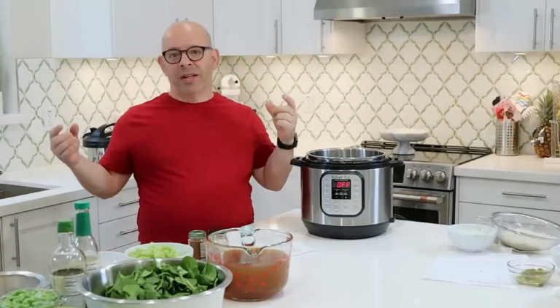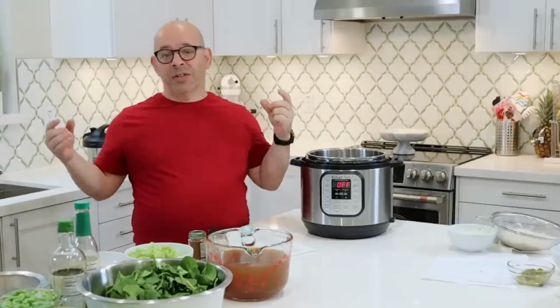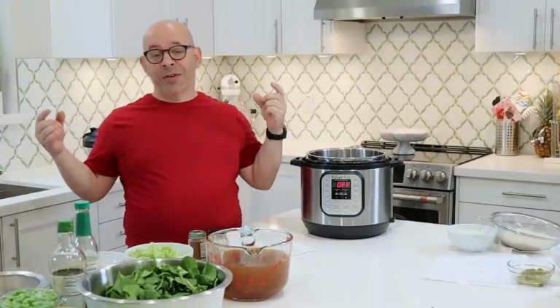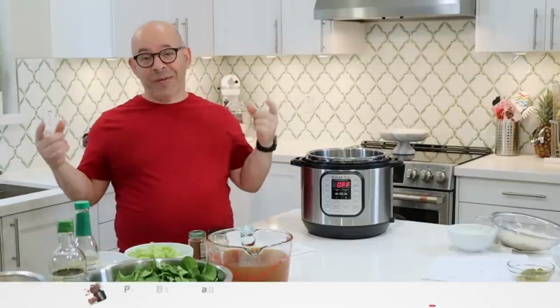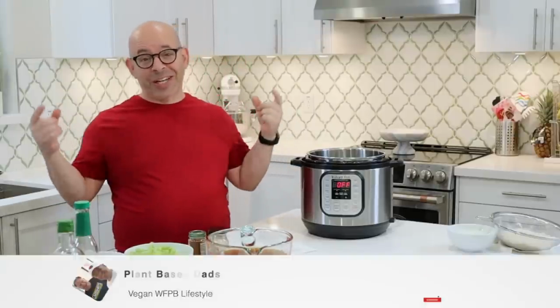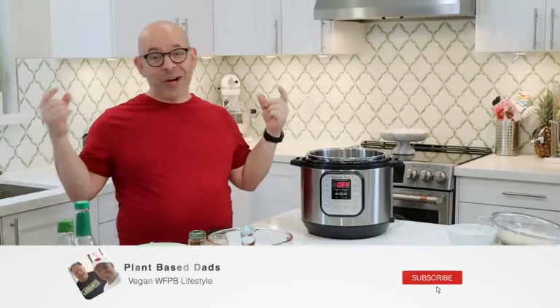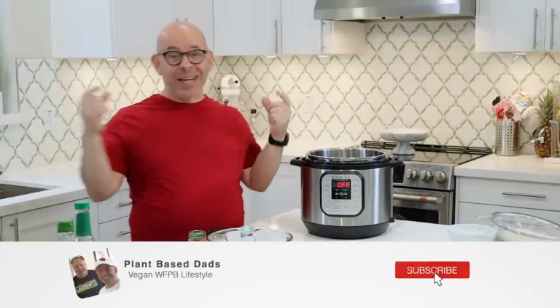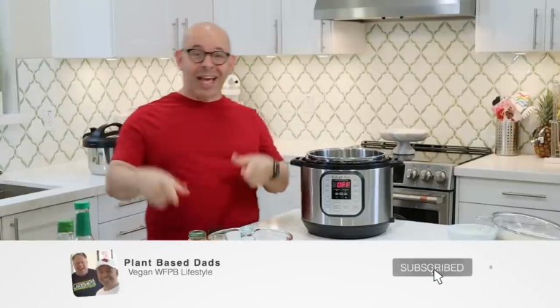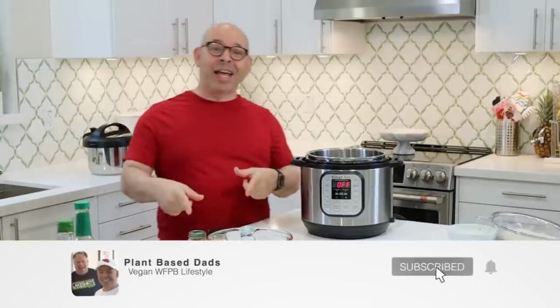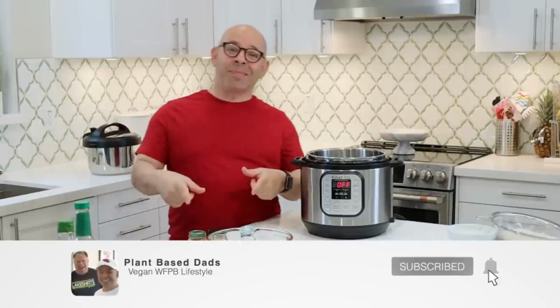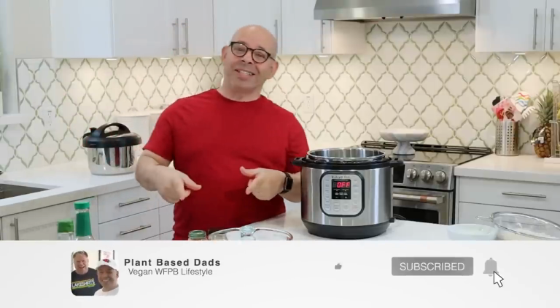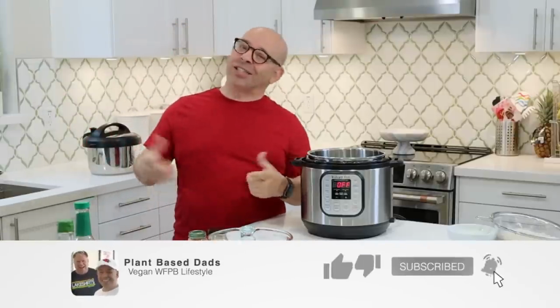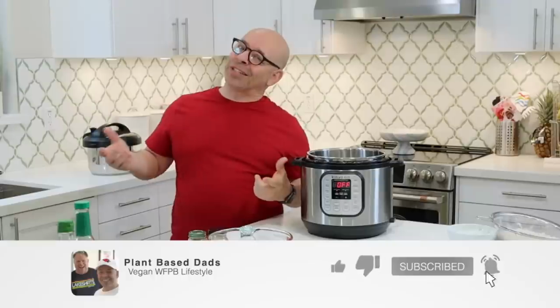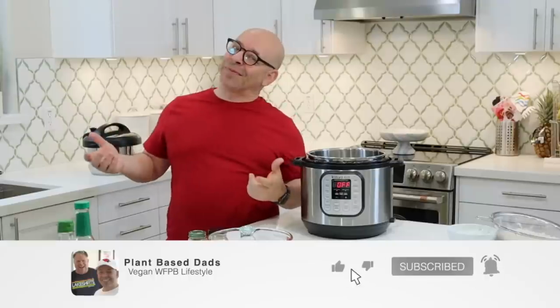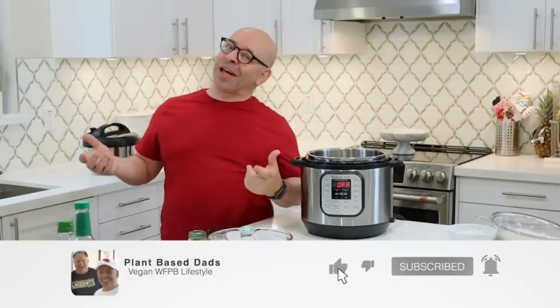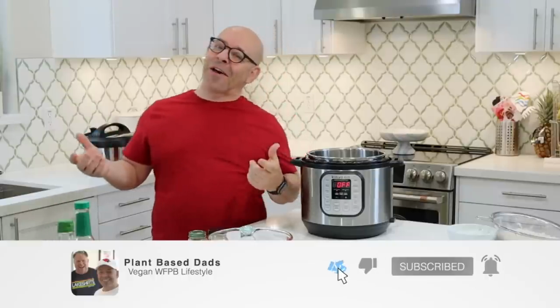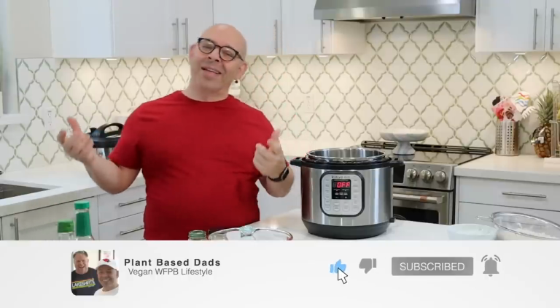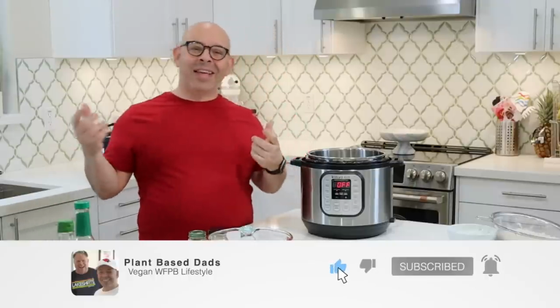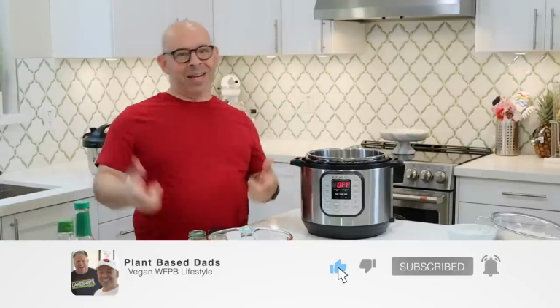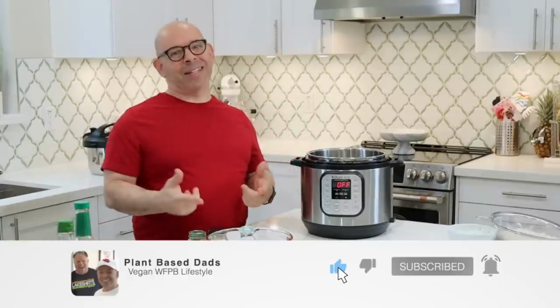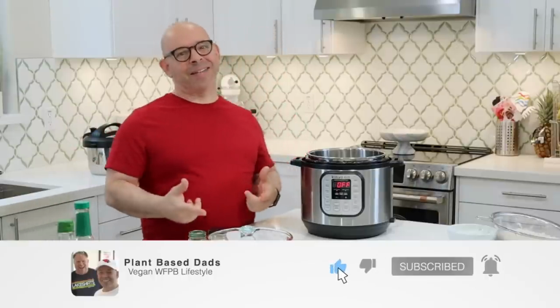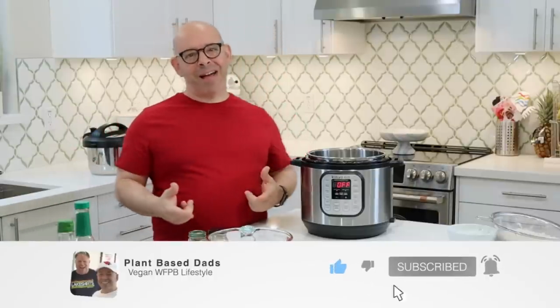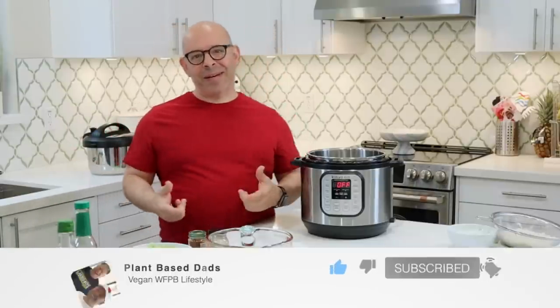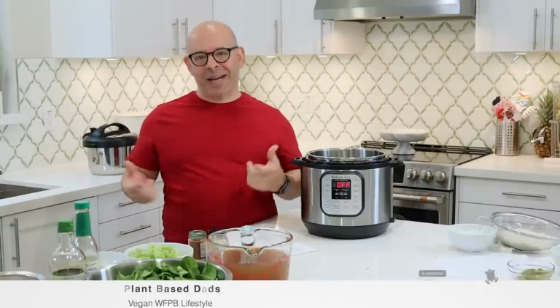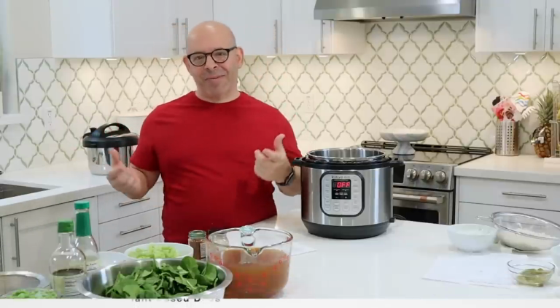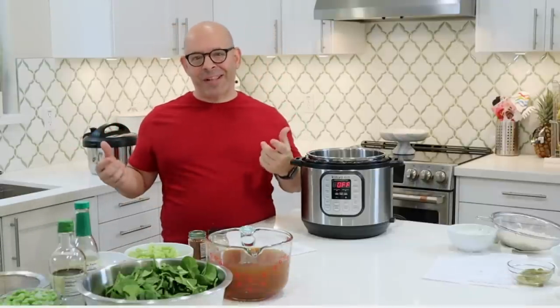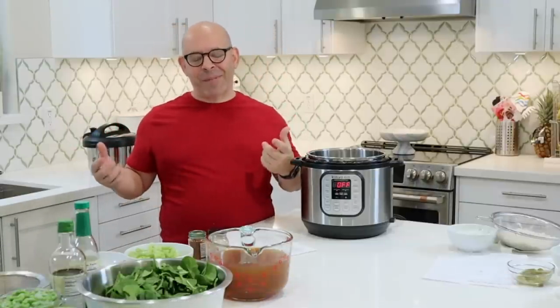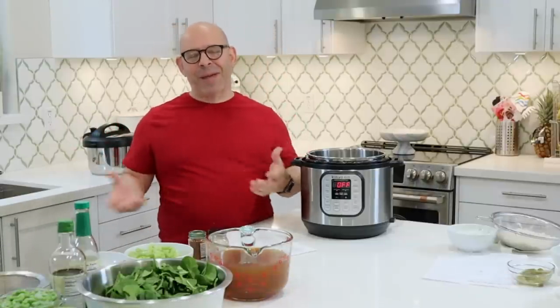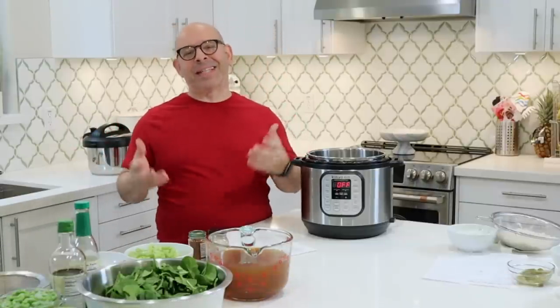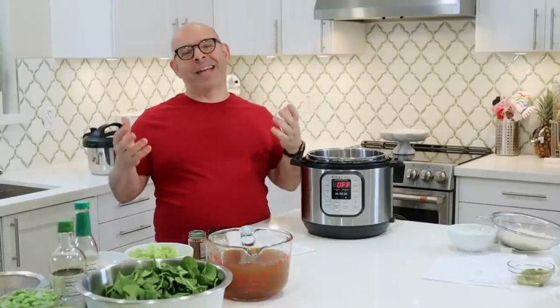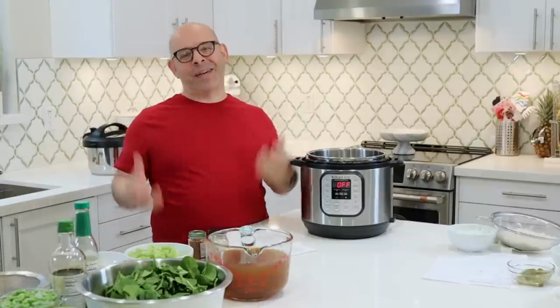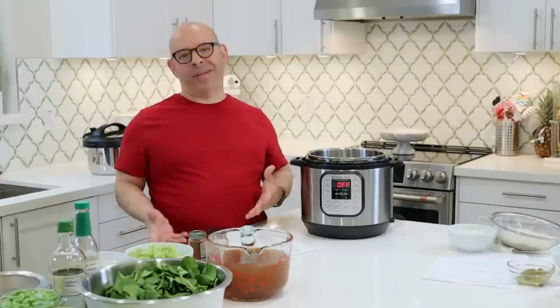So if you like what you hear, hit that like button, show us the love, and think about subscribing and becoming part of the Plant-Based Dads family.